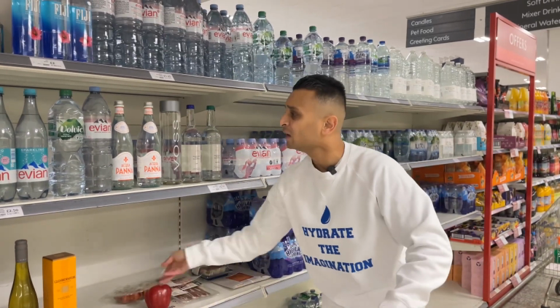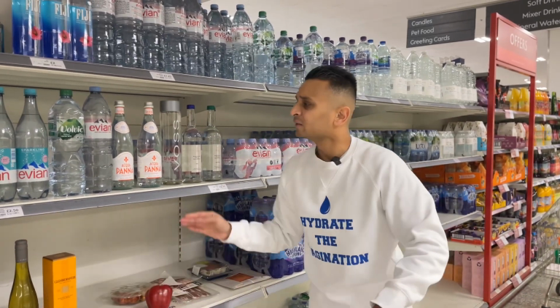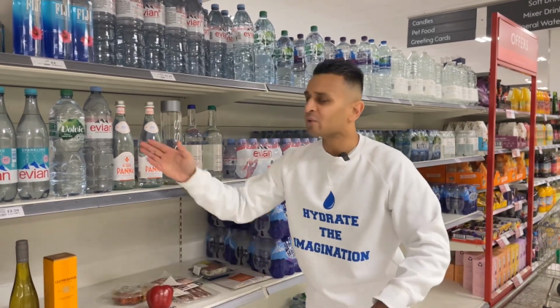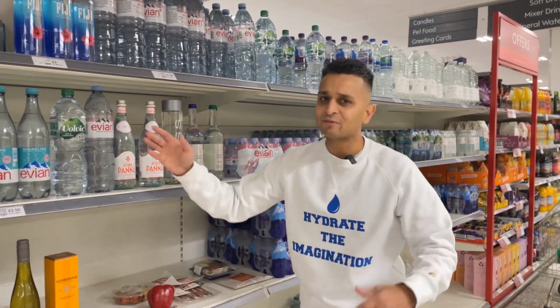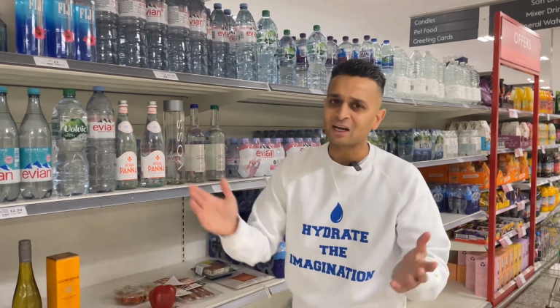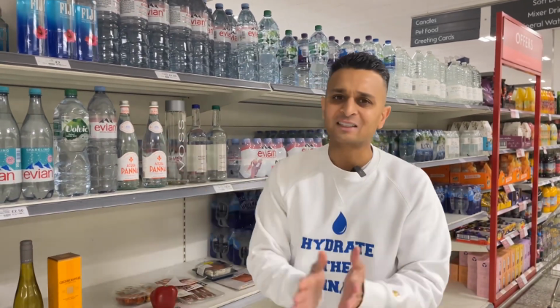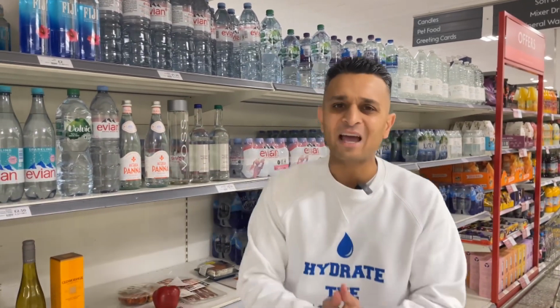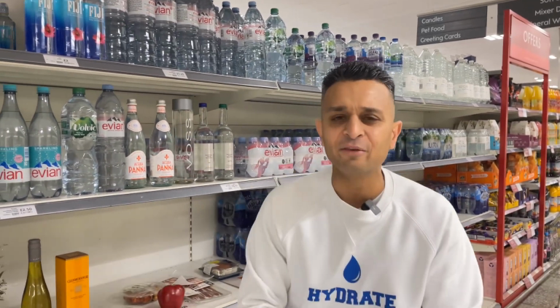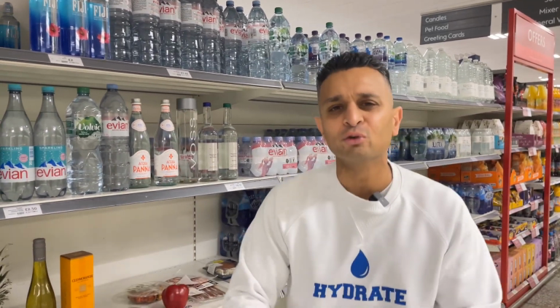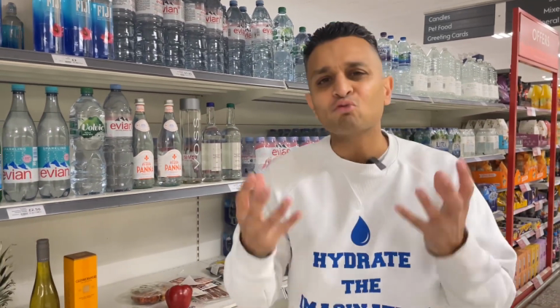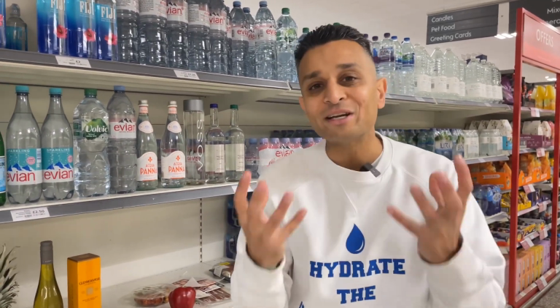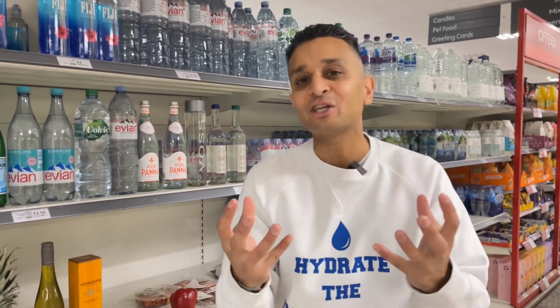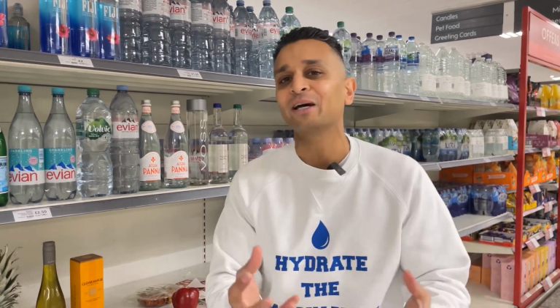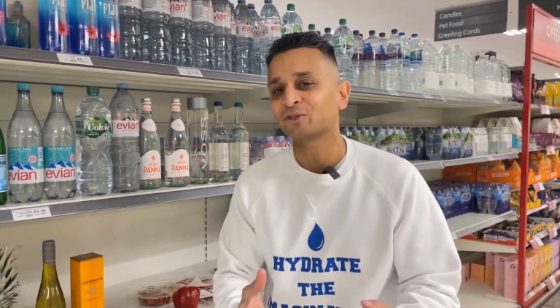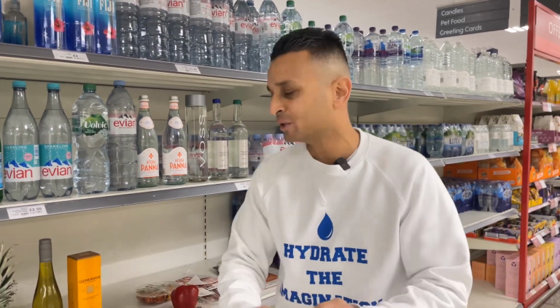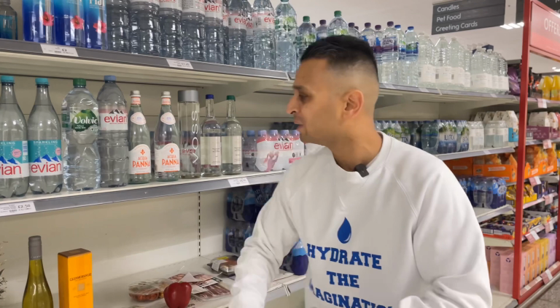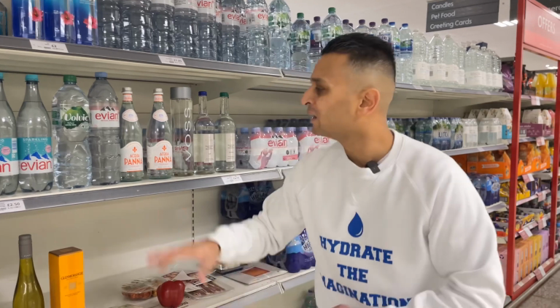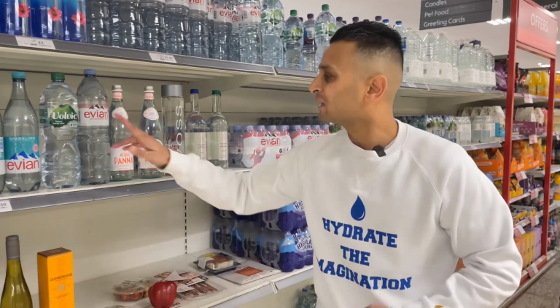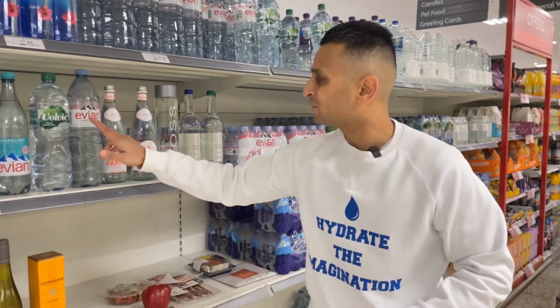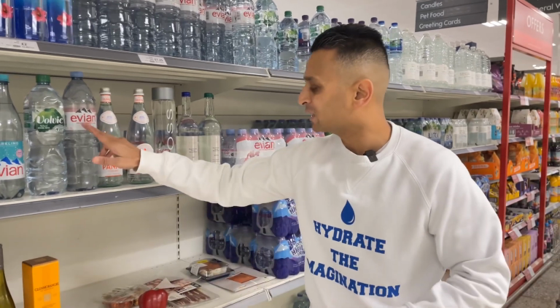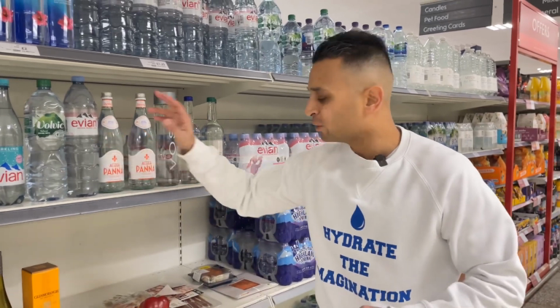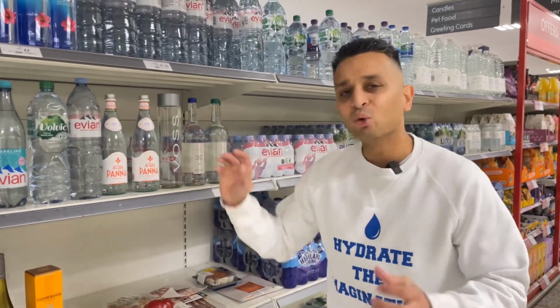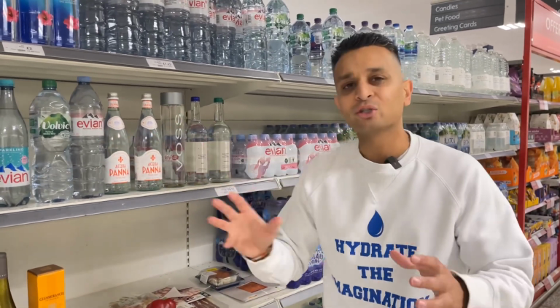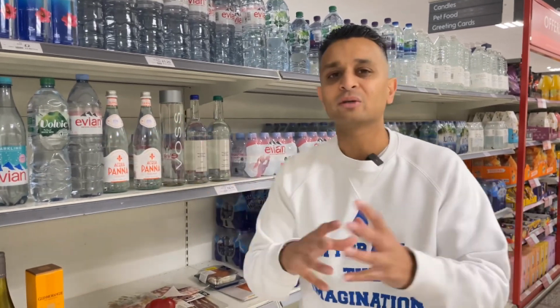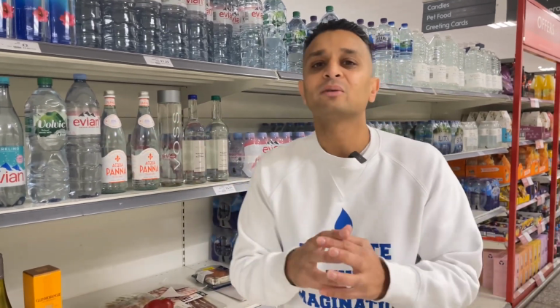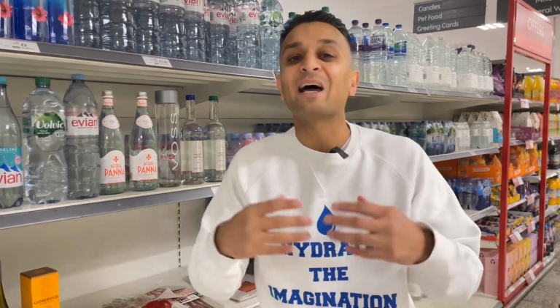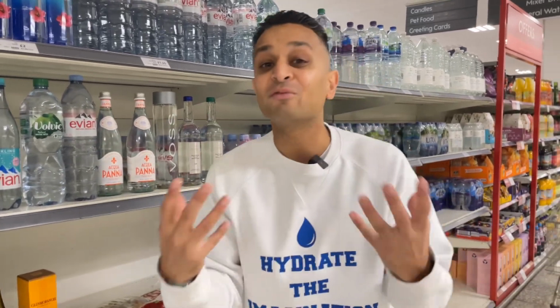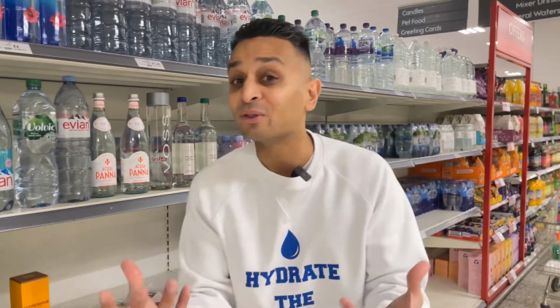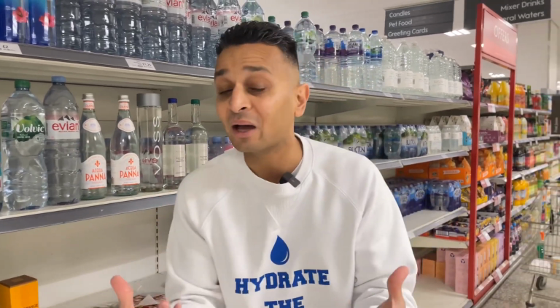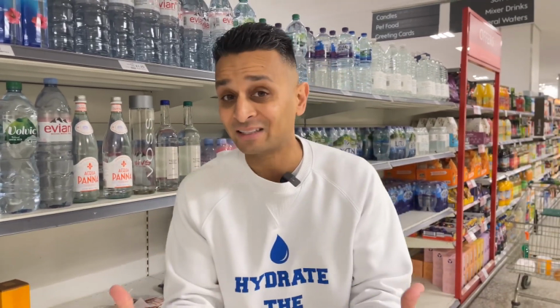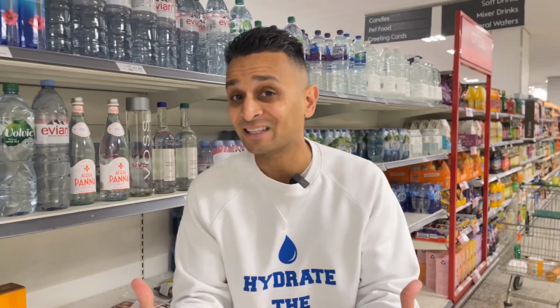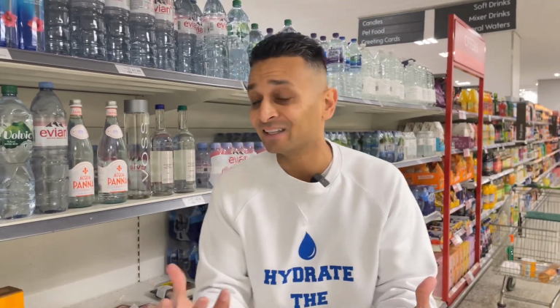Then we have the classic Evian, rich in calcium — definitely a water to have with a salad.